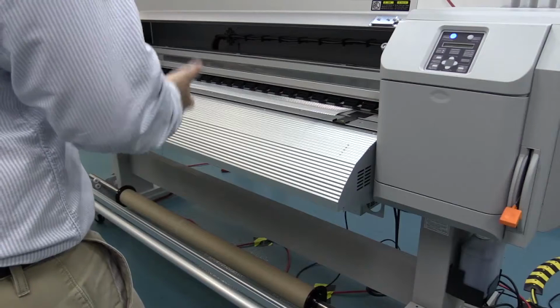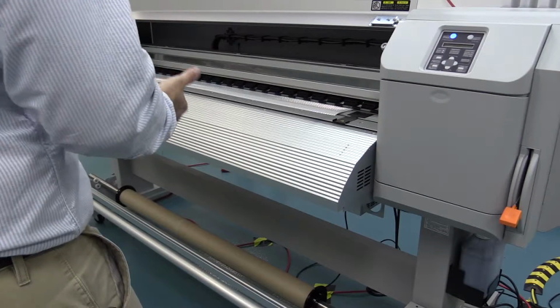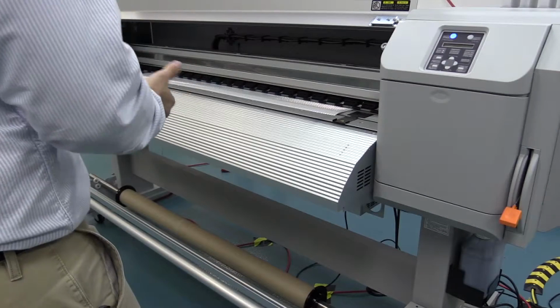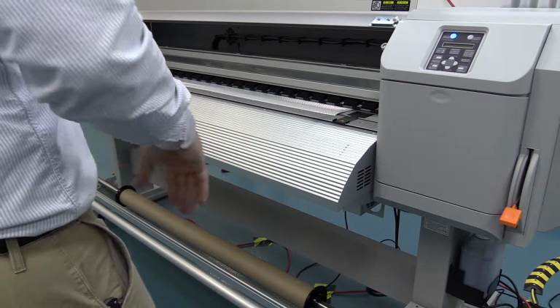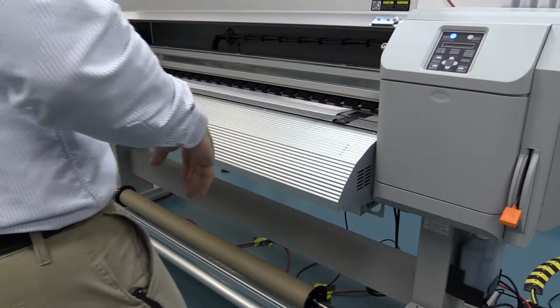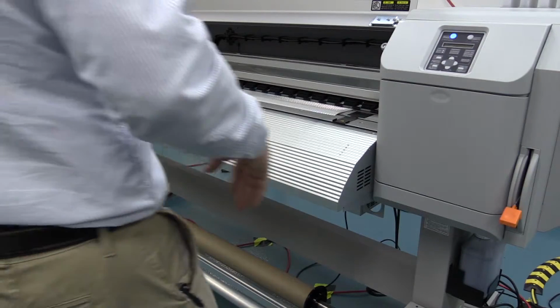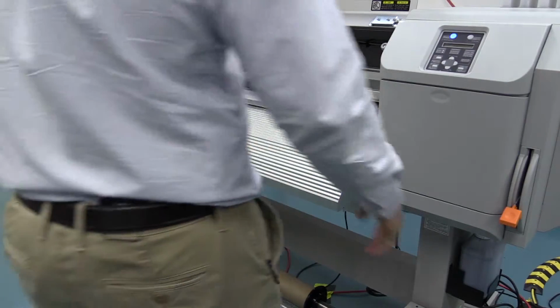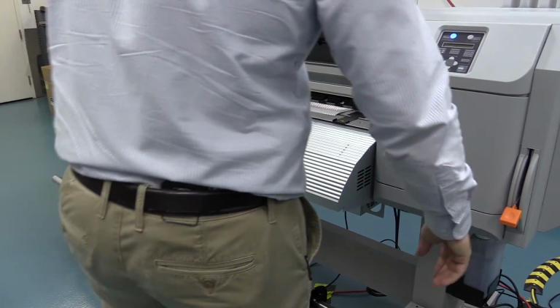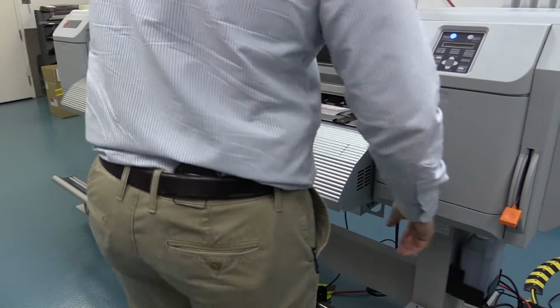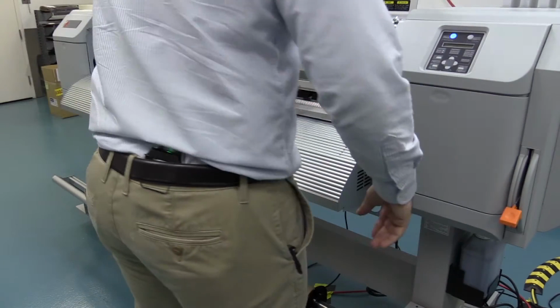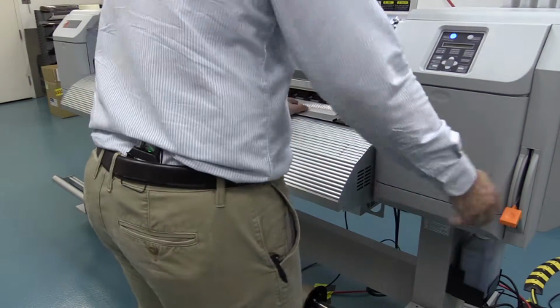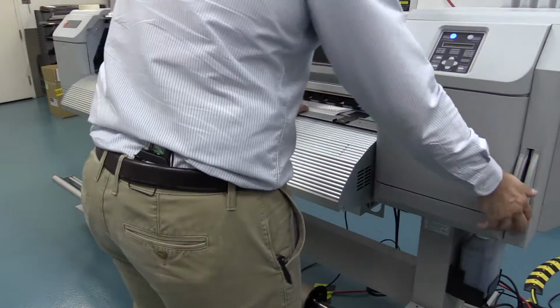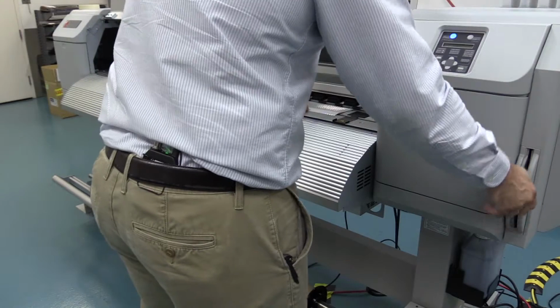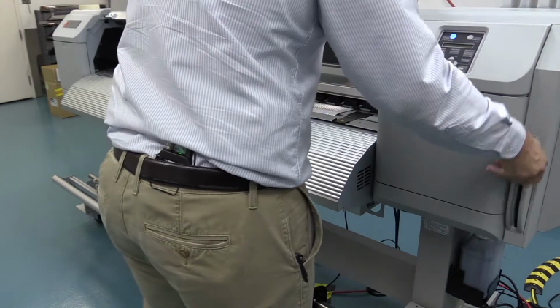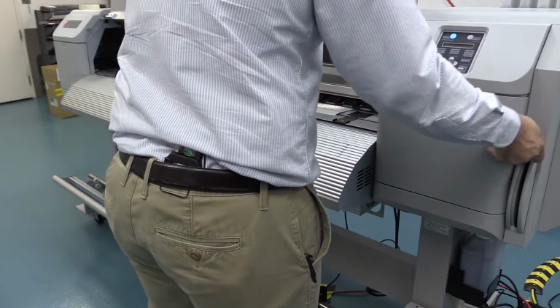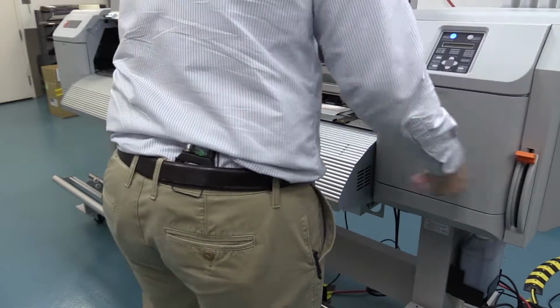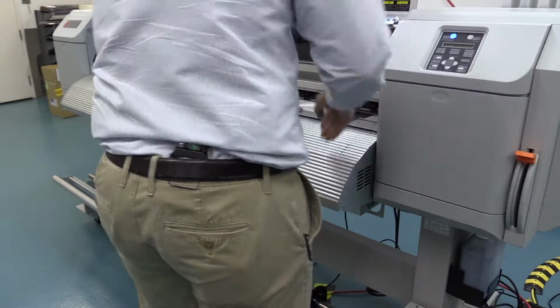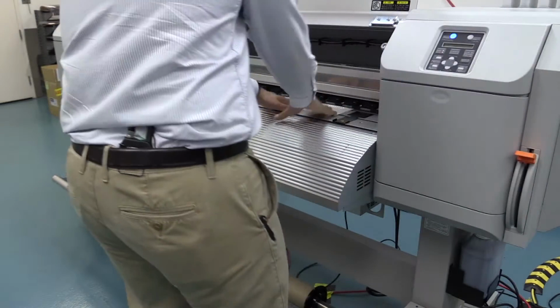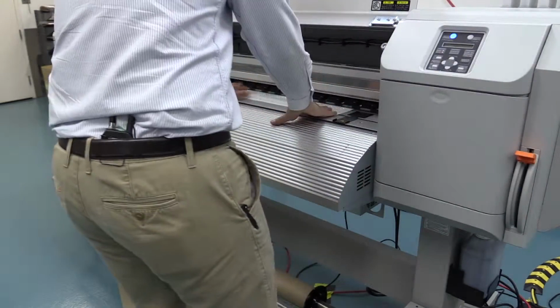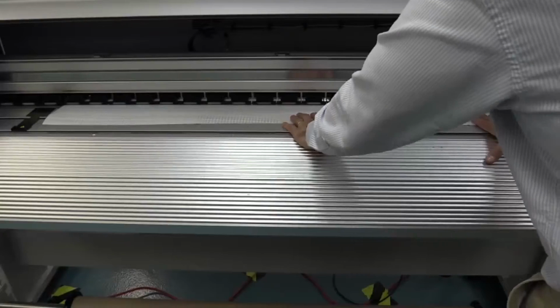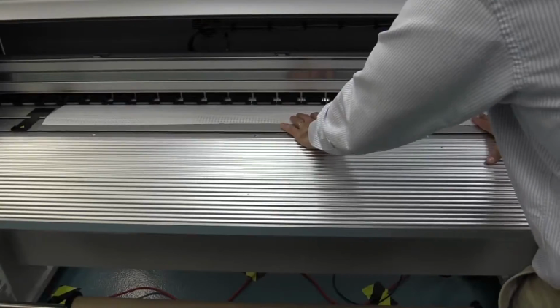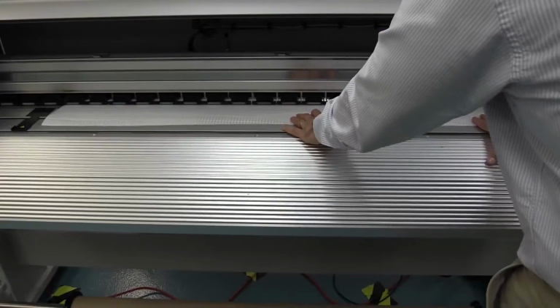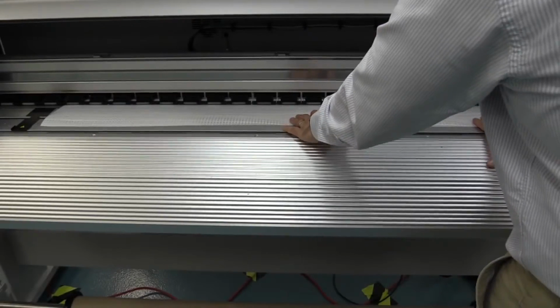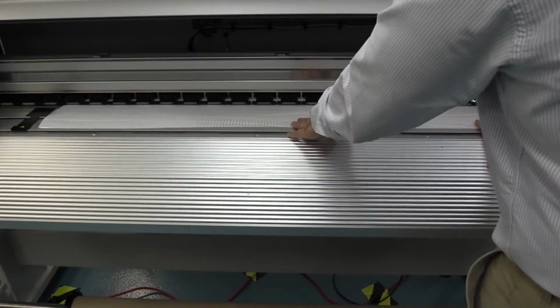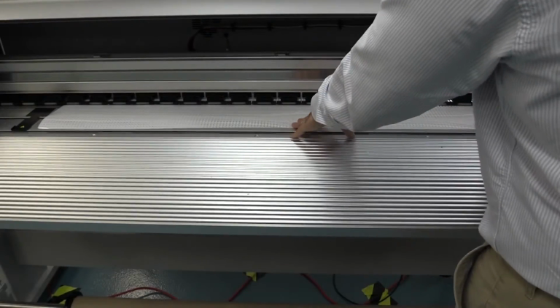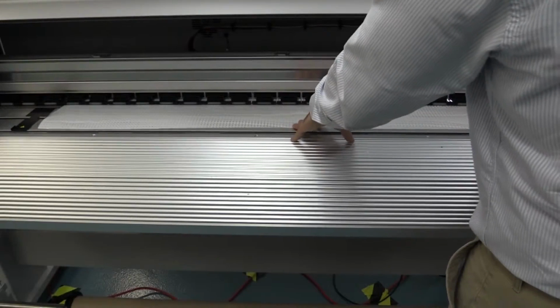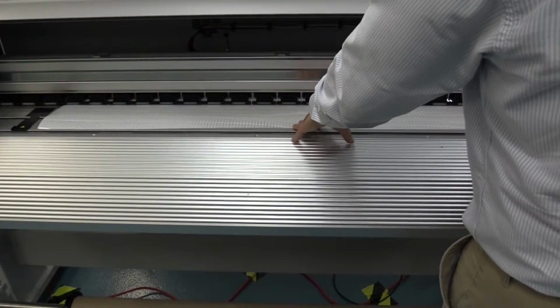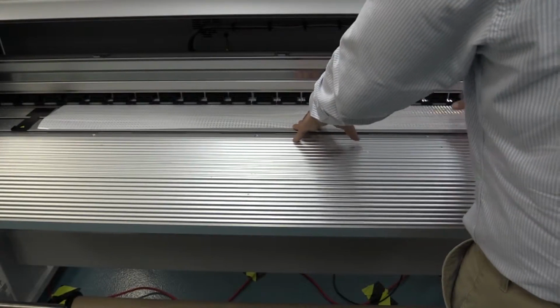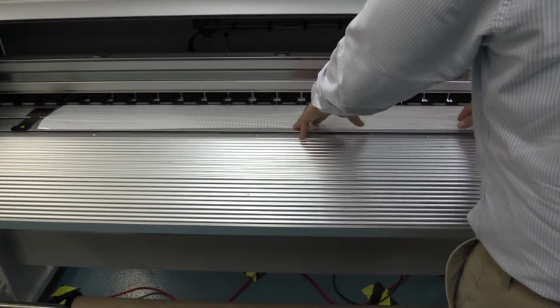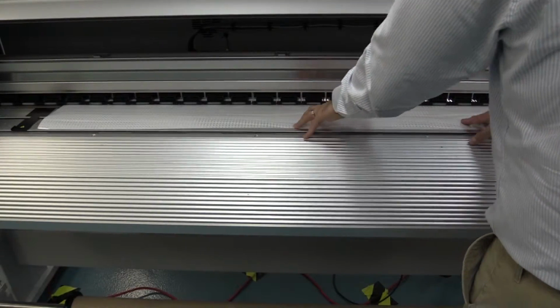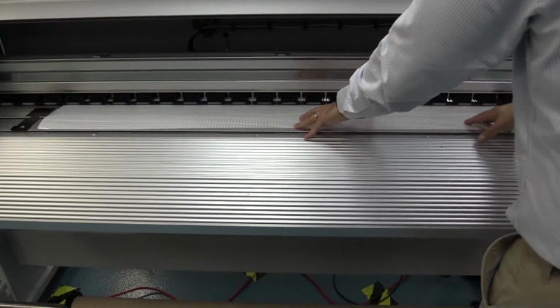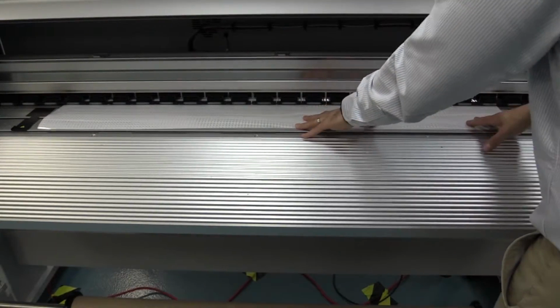Now that the media is fed through, simply lift the media lever so that you can pull it and make sure there's some tension and that everything is aligned correctly.